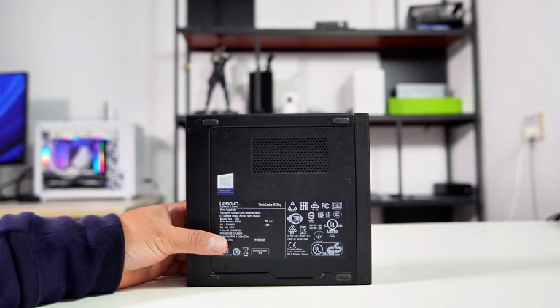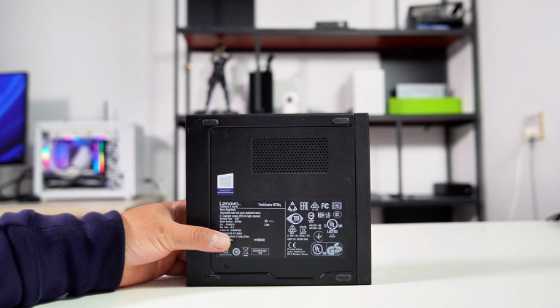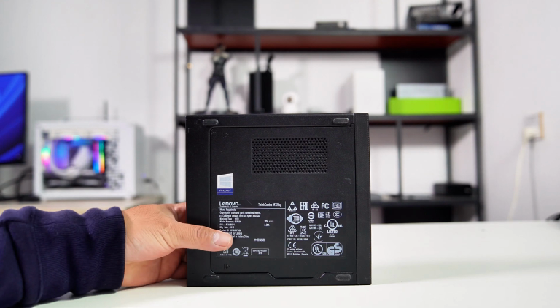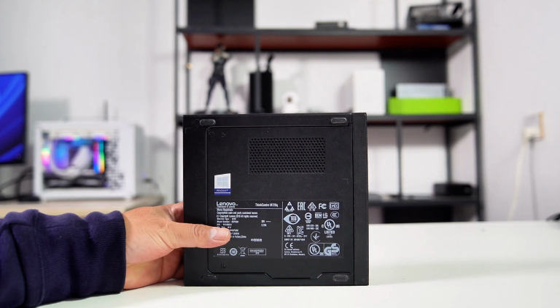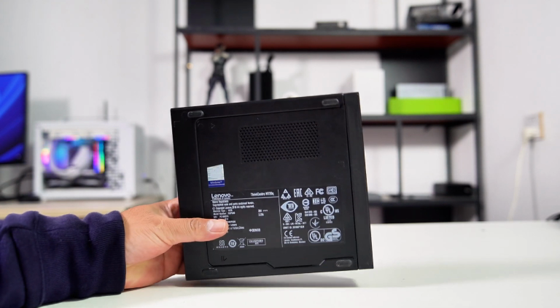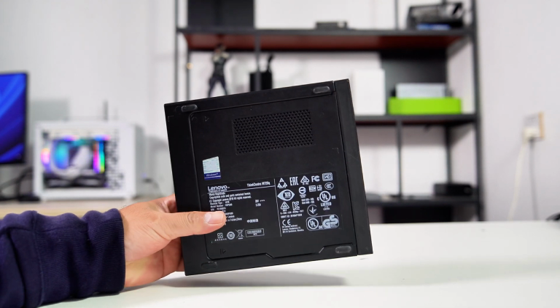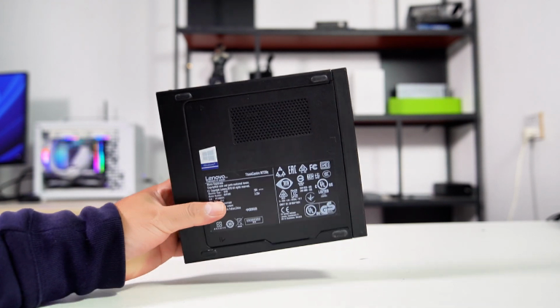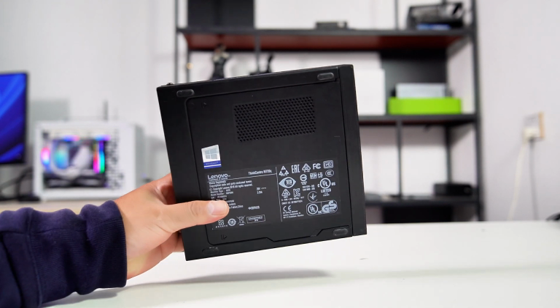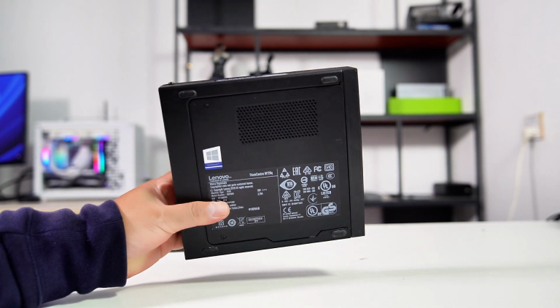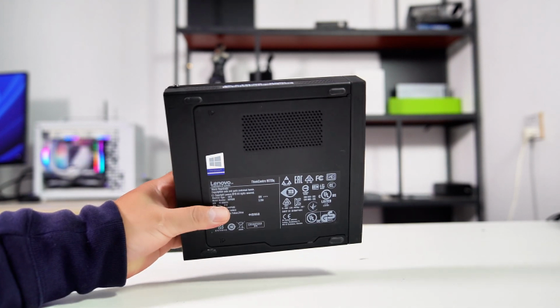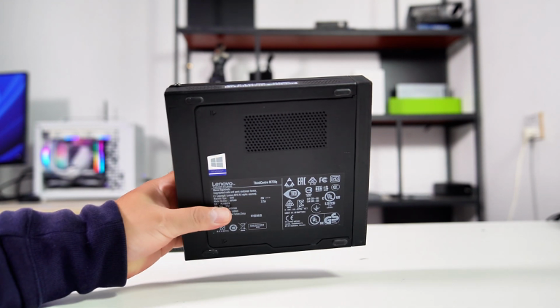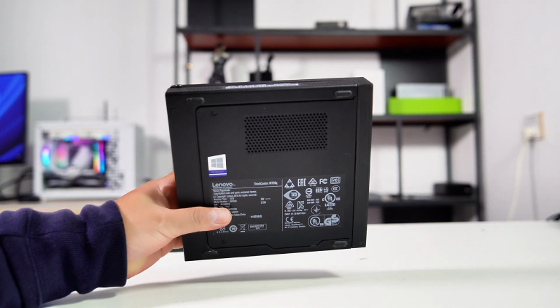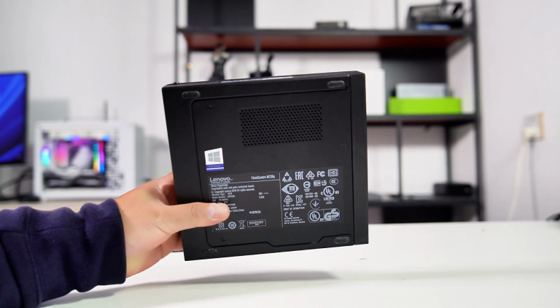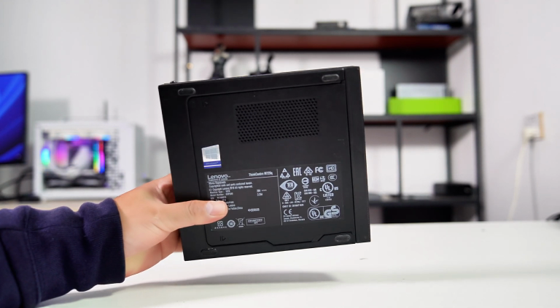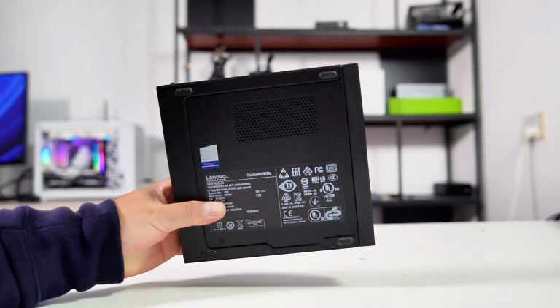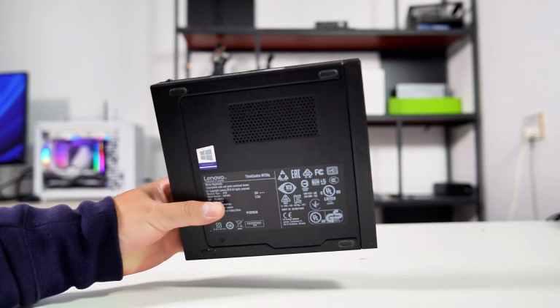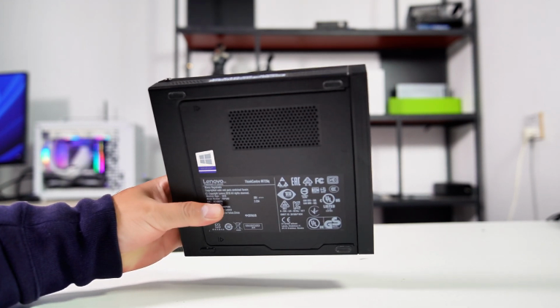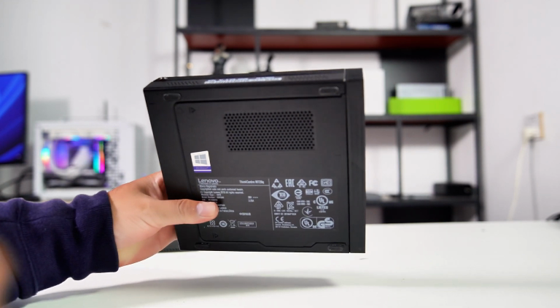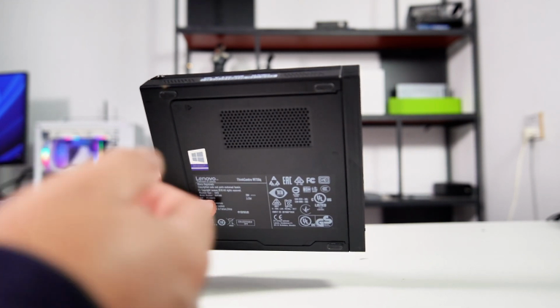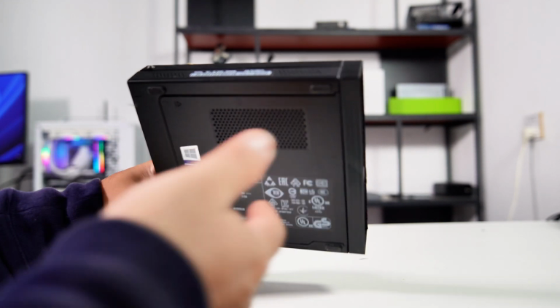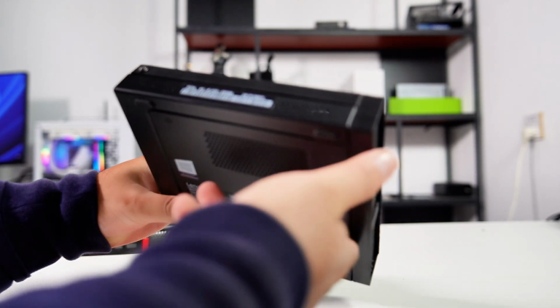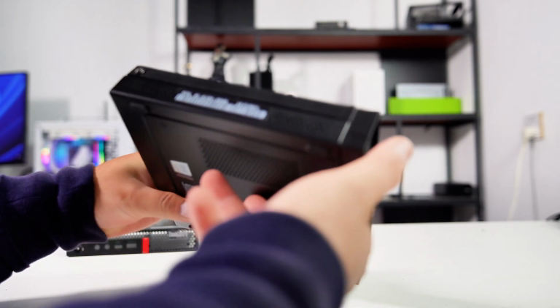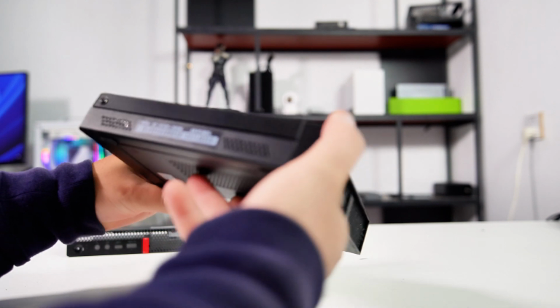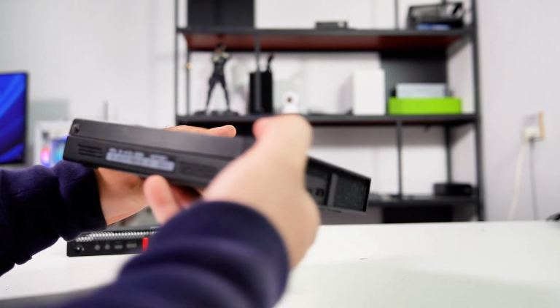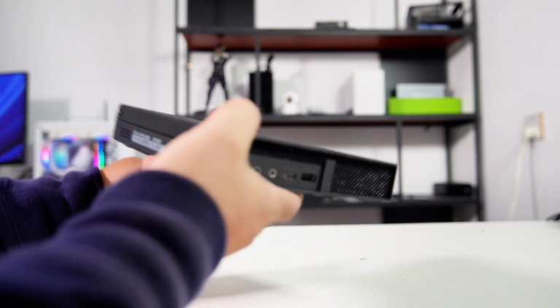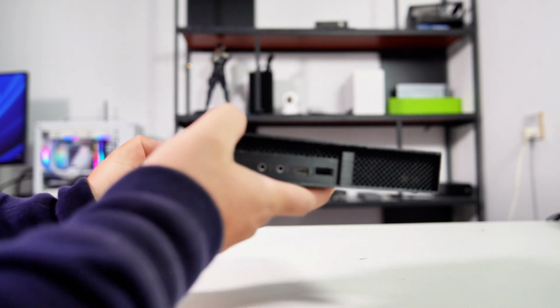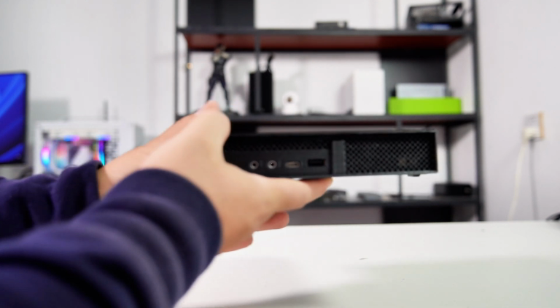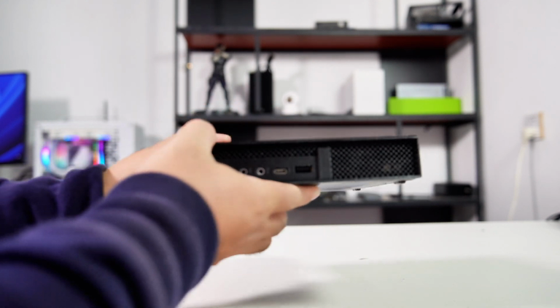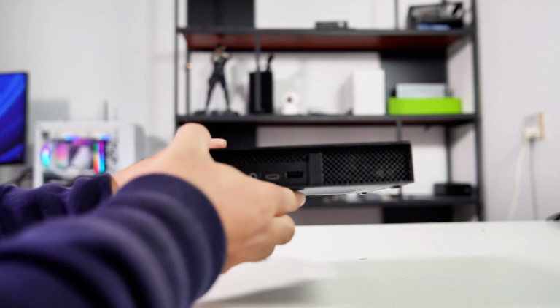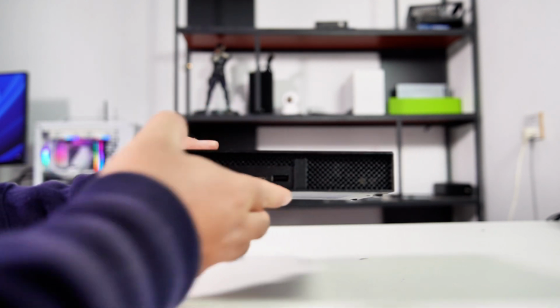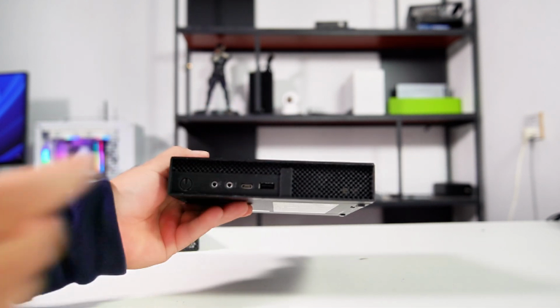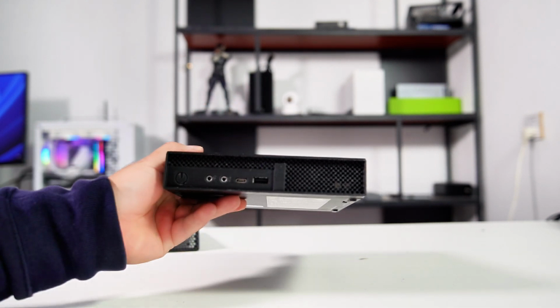Now that I have successfully set up this 1L gaming PC with a new 3D case design, let's take a look at the final project overview.